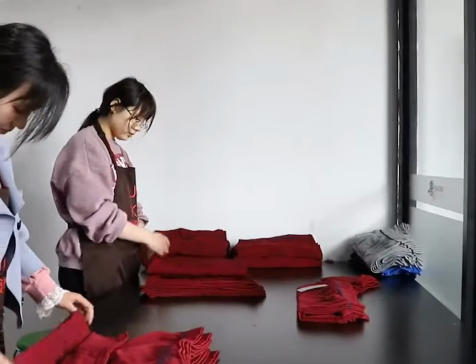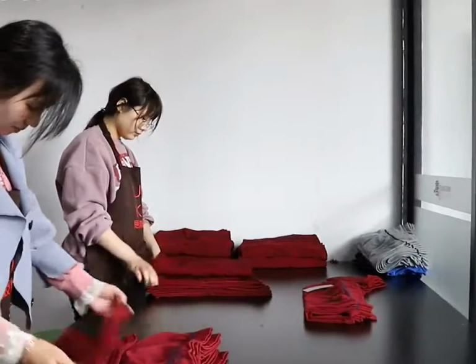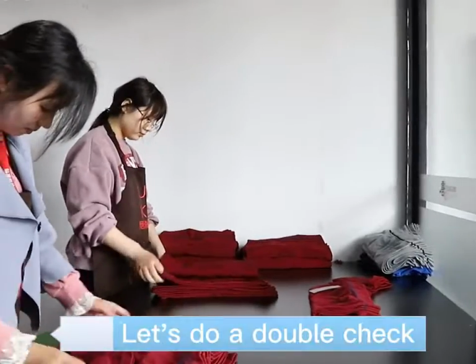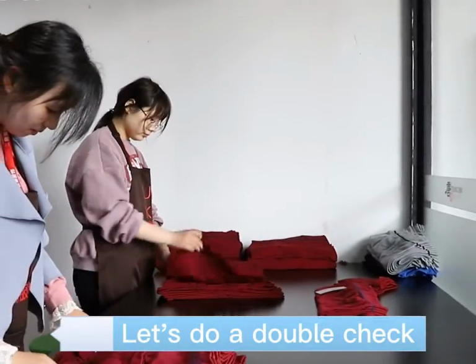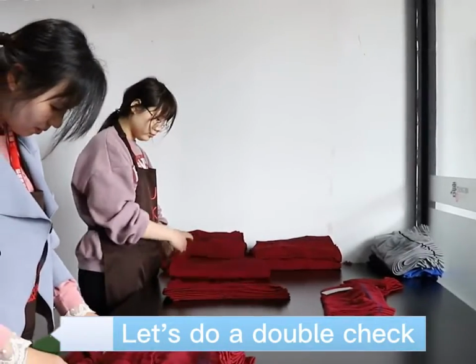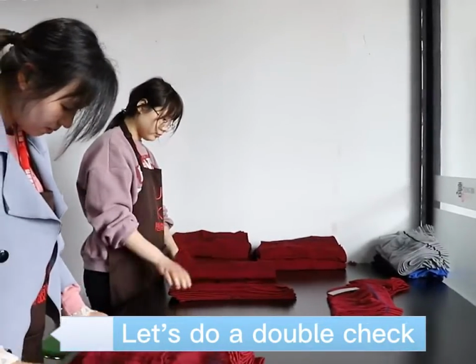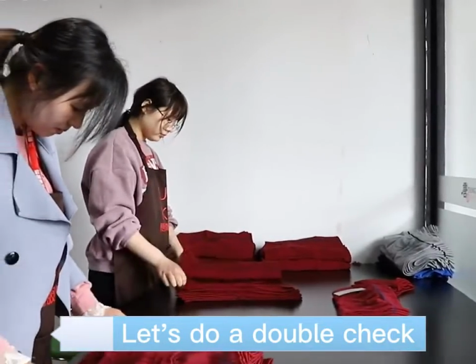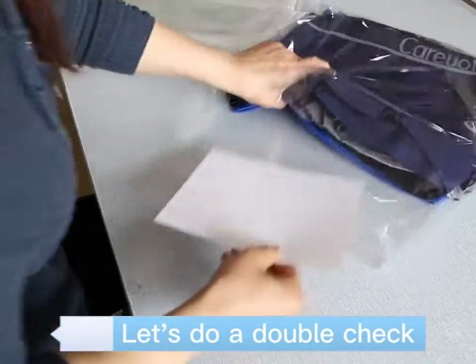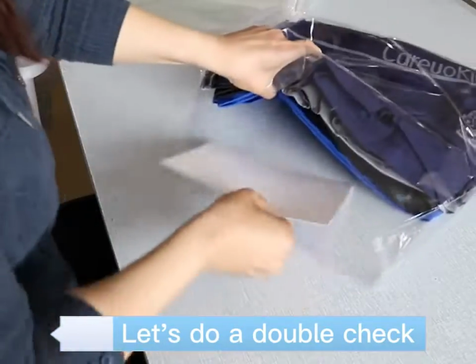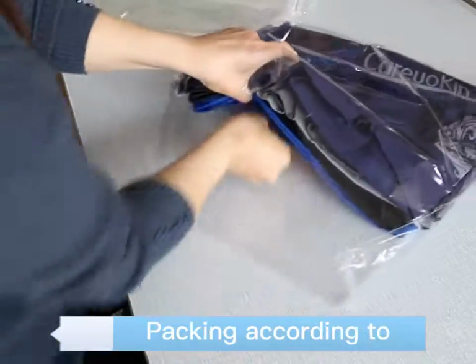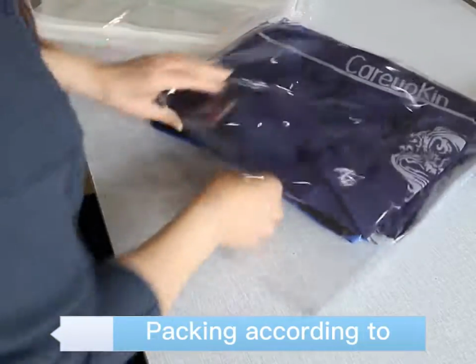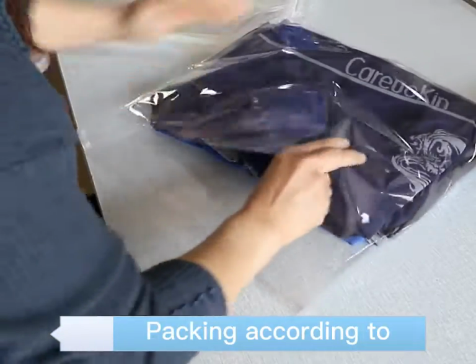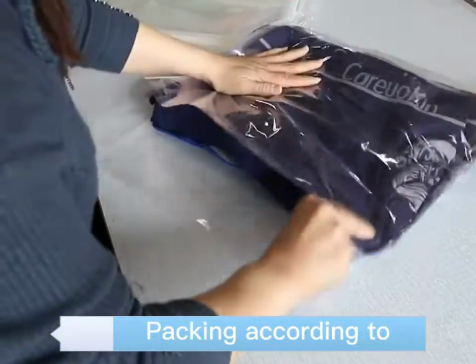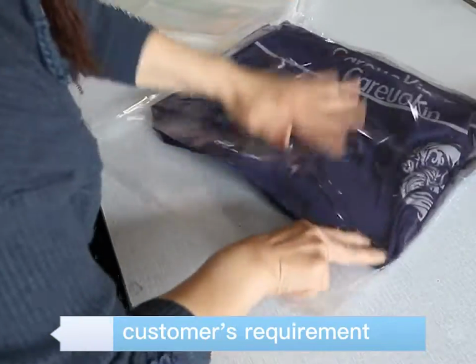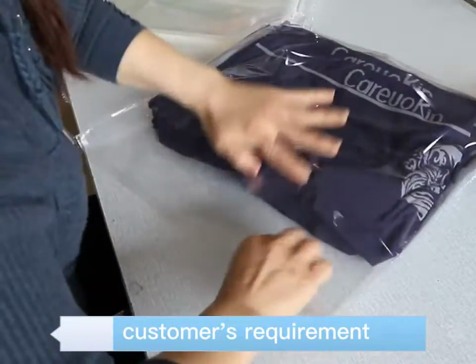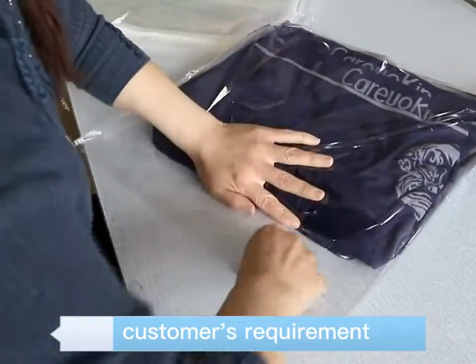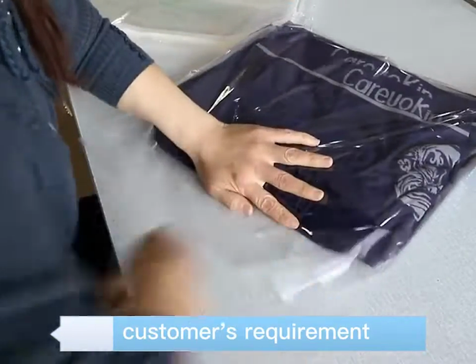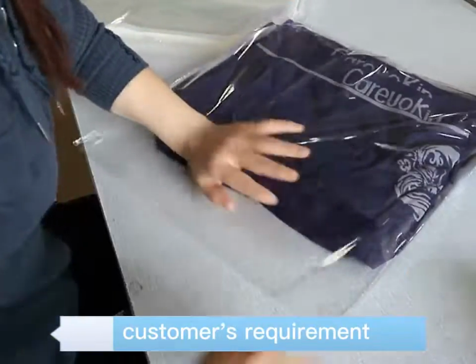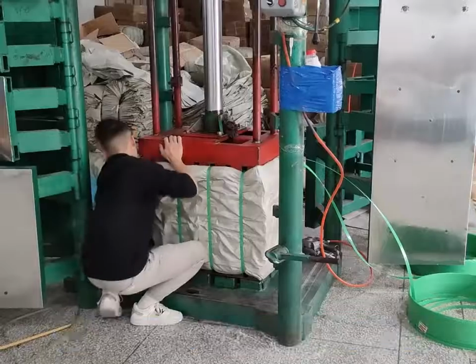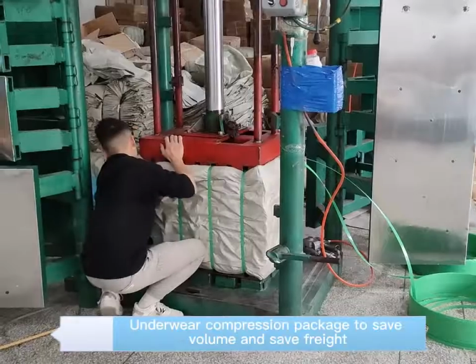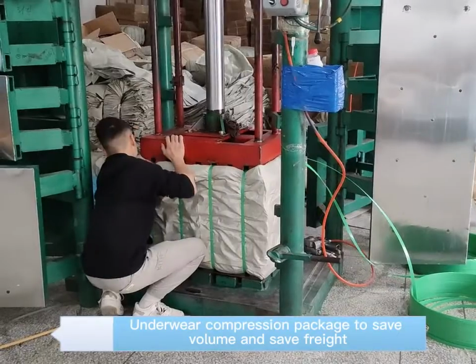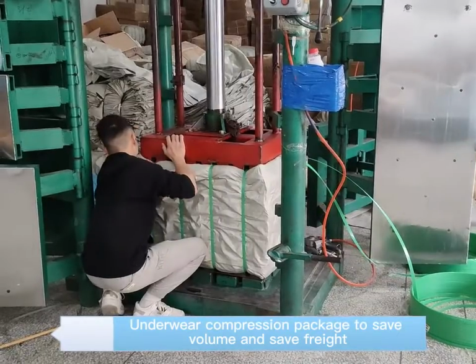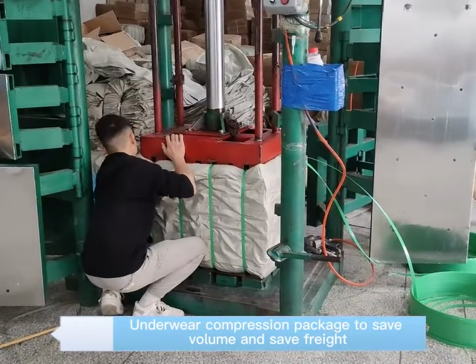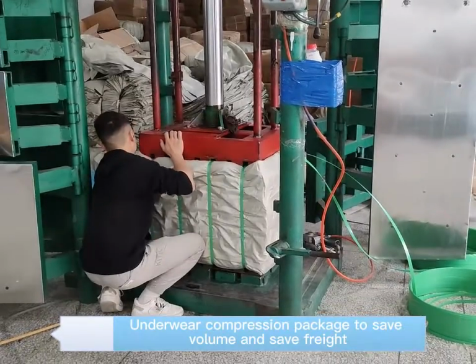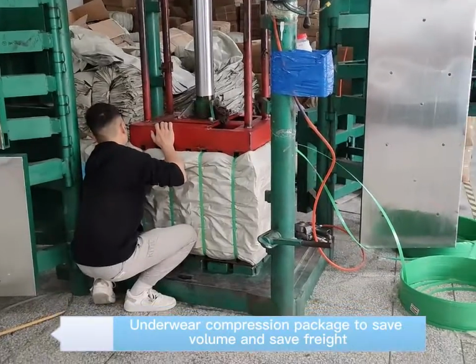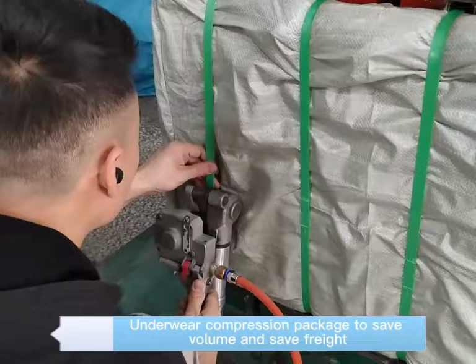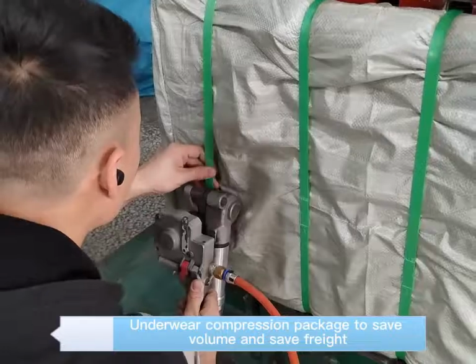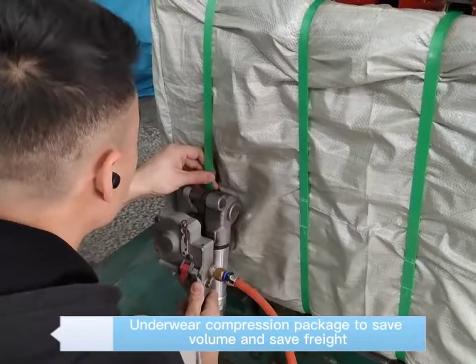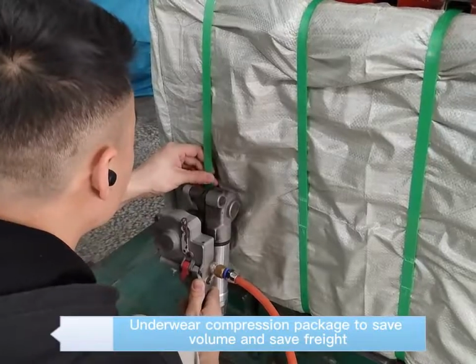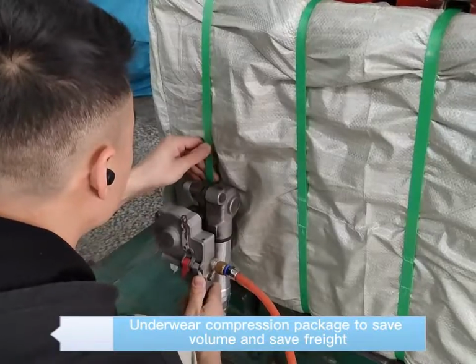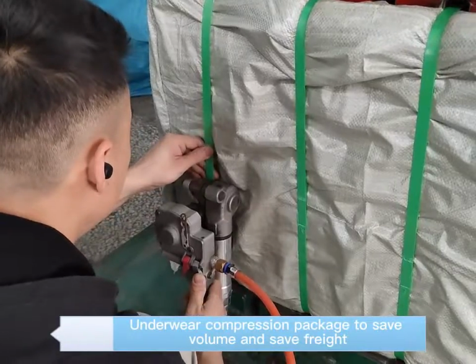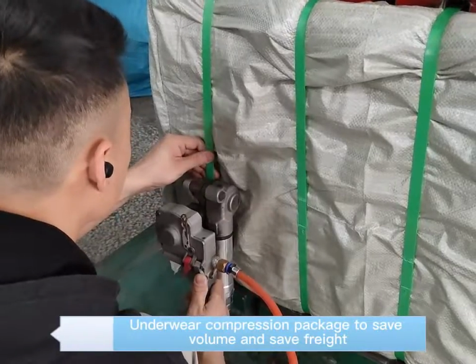Let's do a double check. Packing according to customer requirement. On the wheel compression package to save volume and freight.